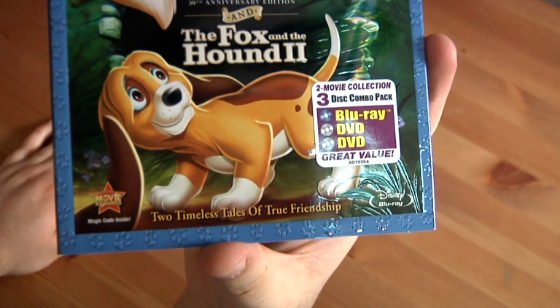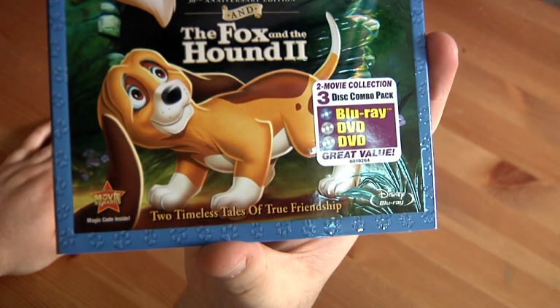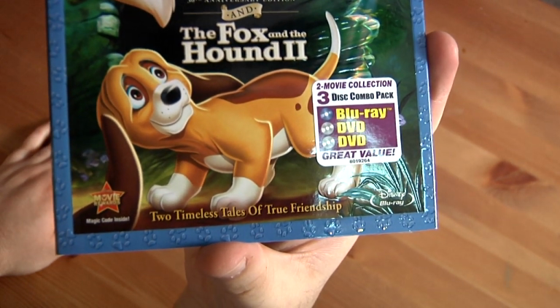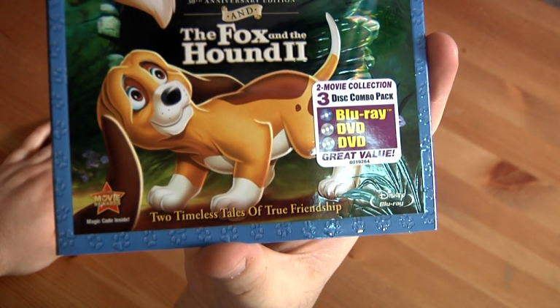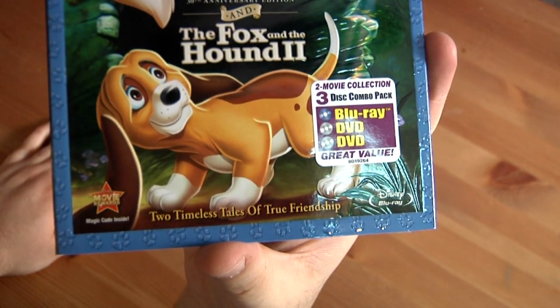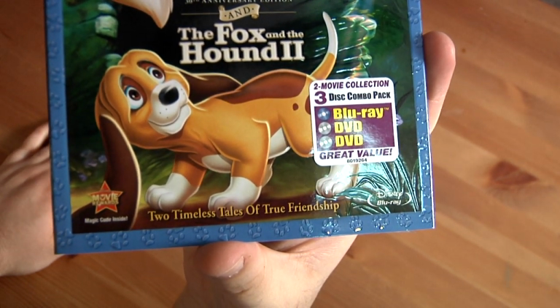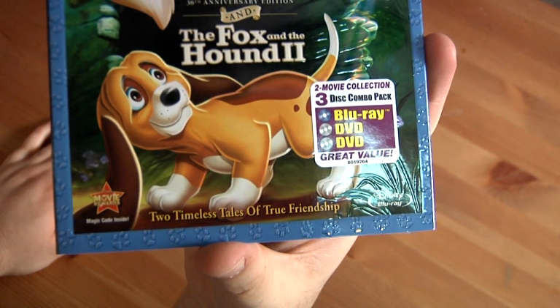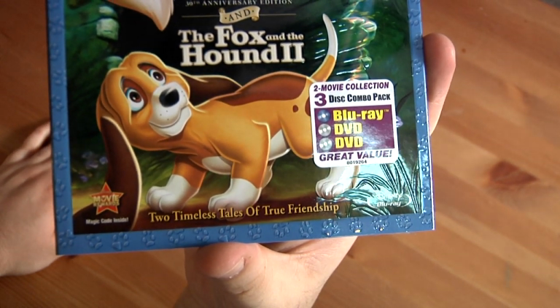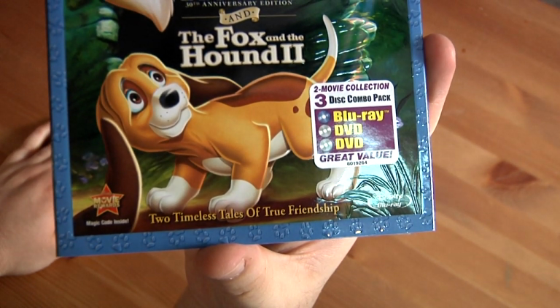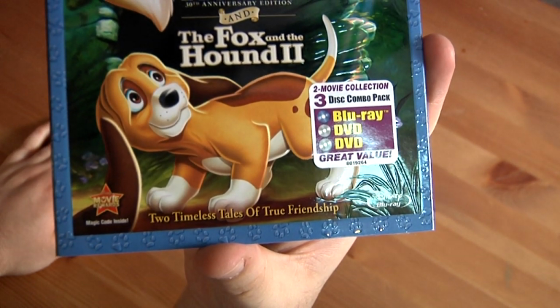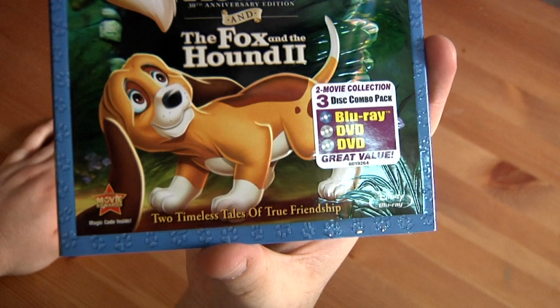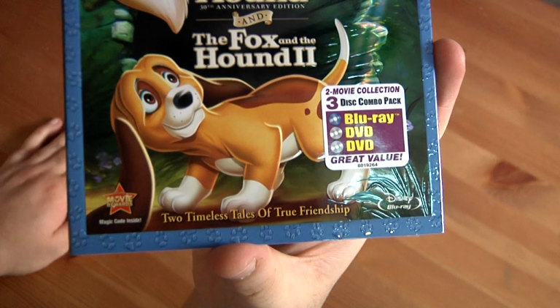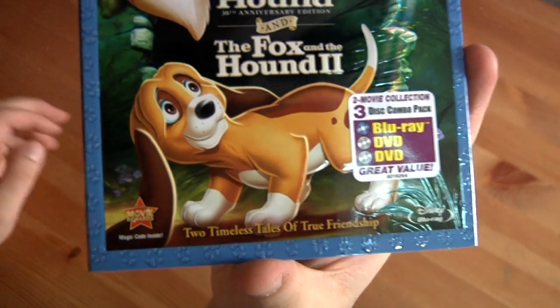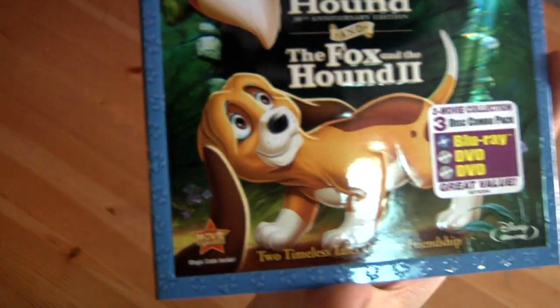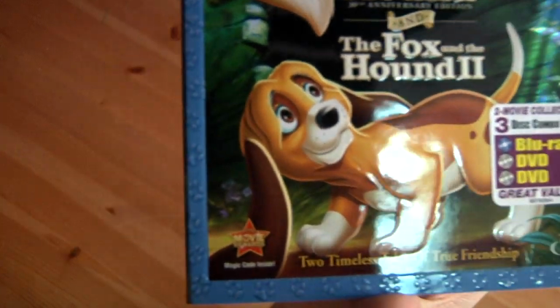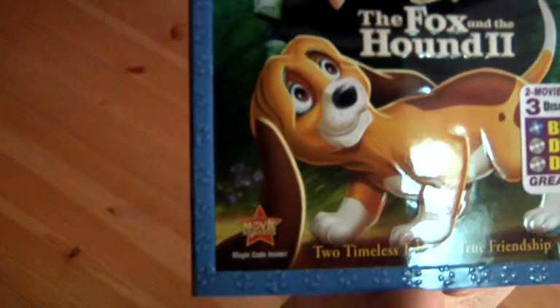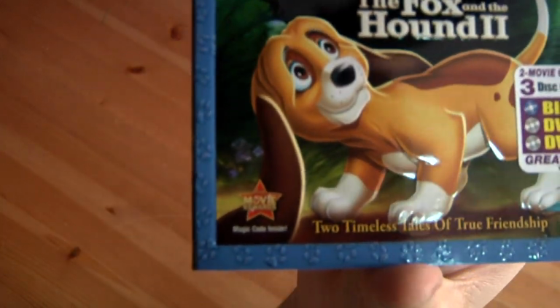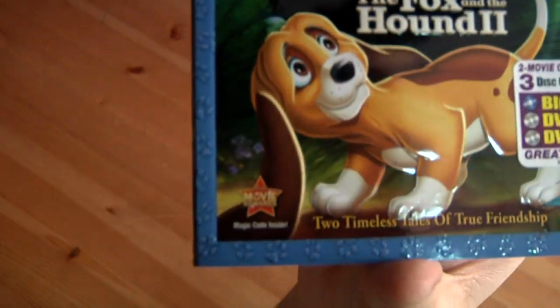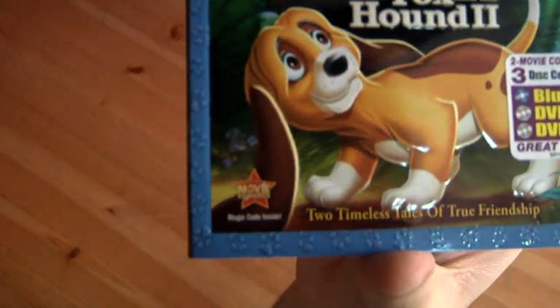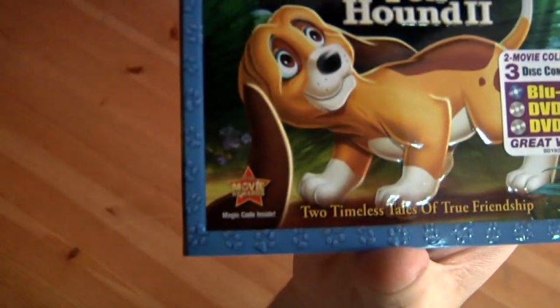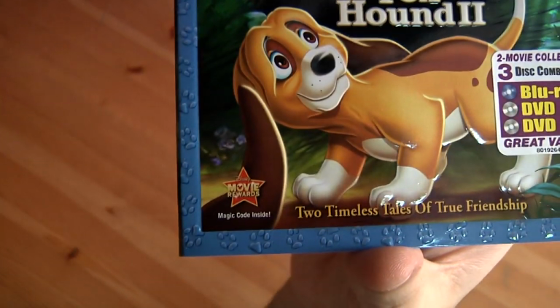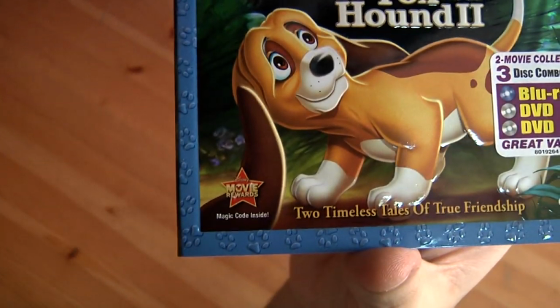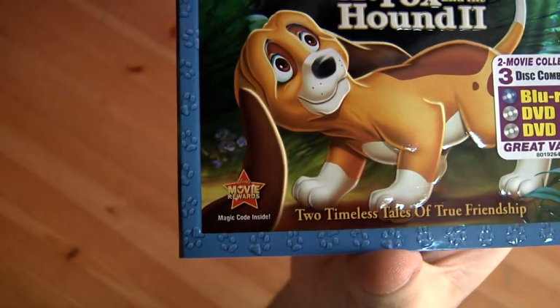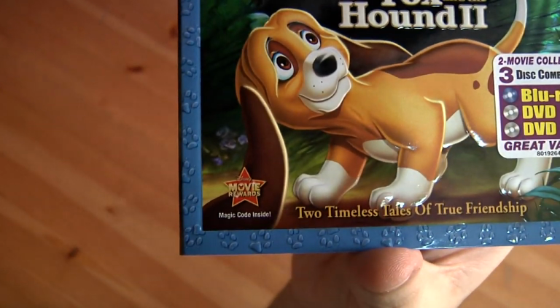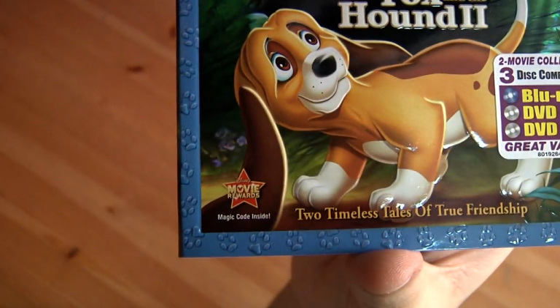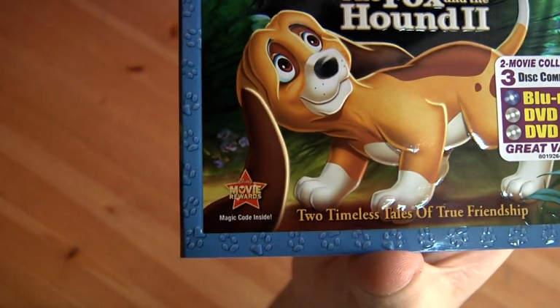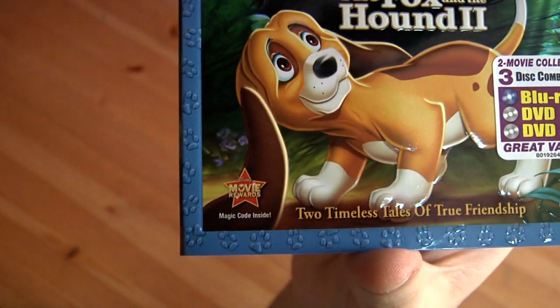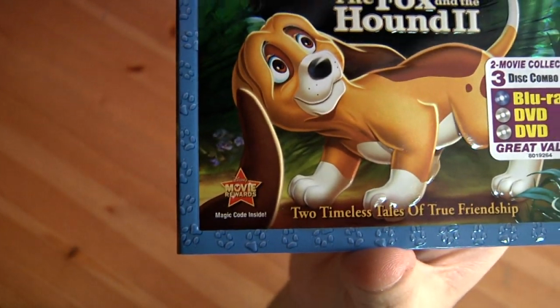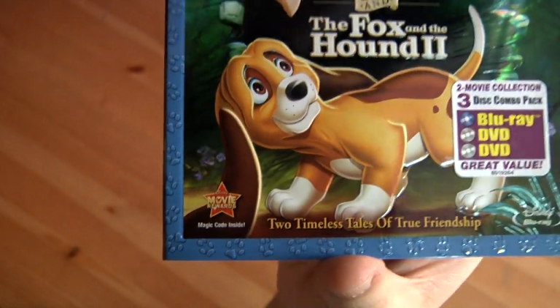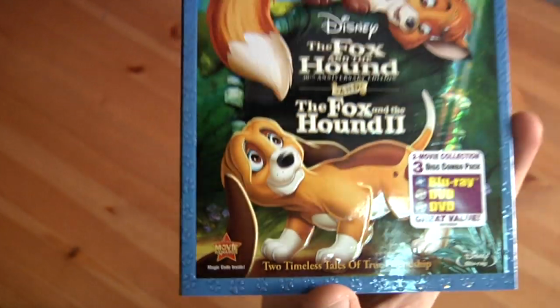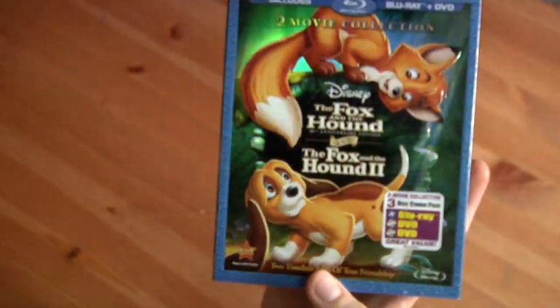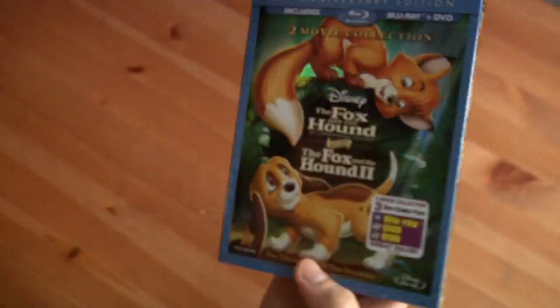Two timeless tales of true friendship, and it is a Disney Movie Rewards movie.